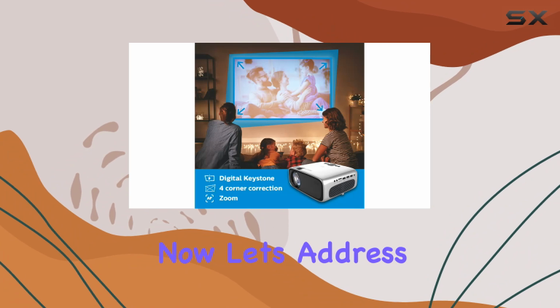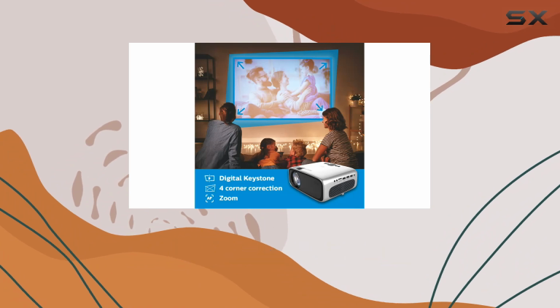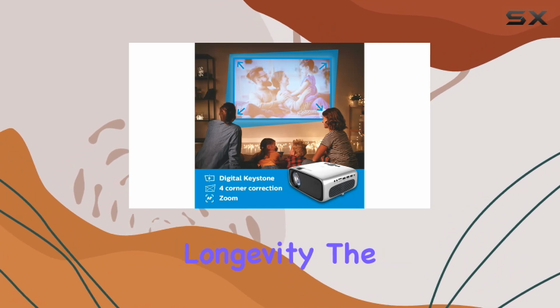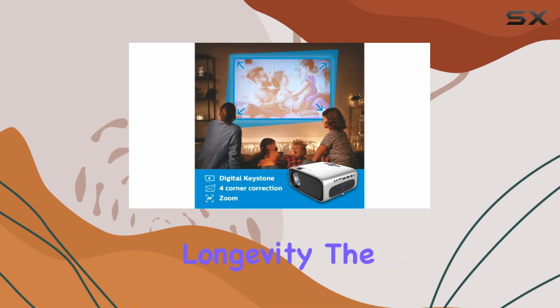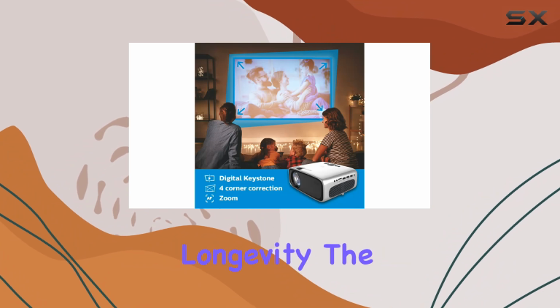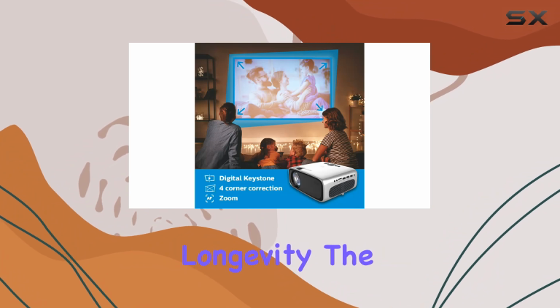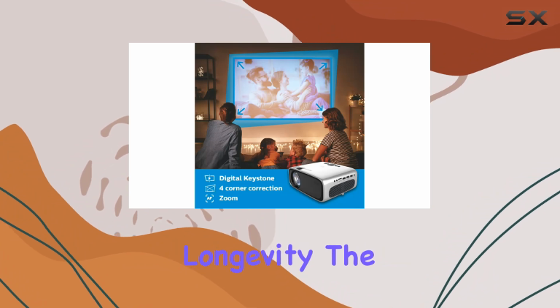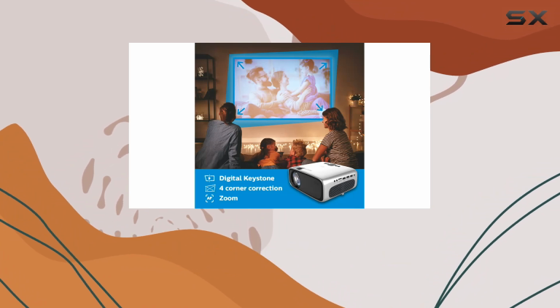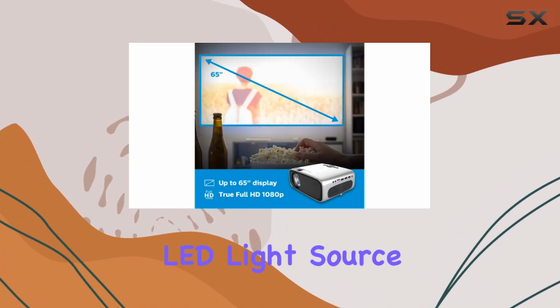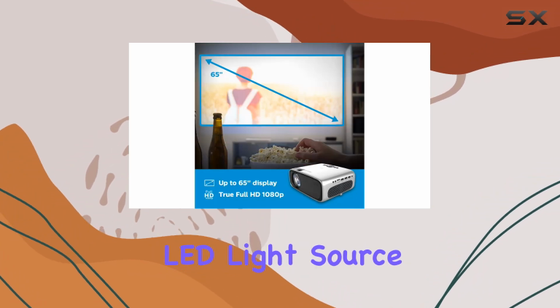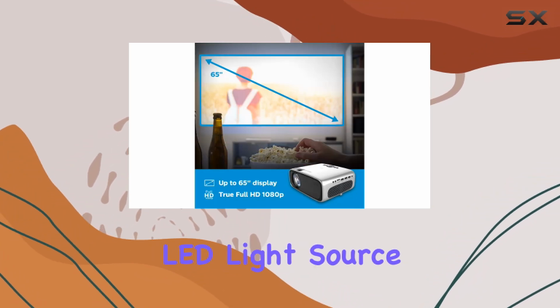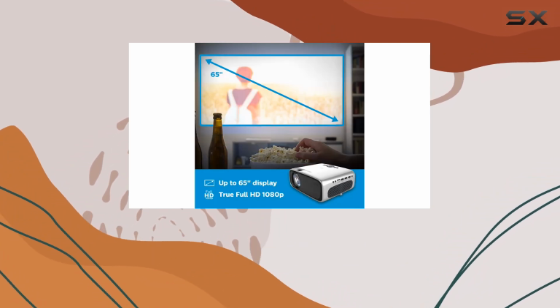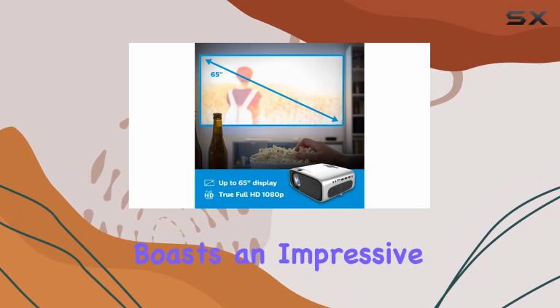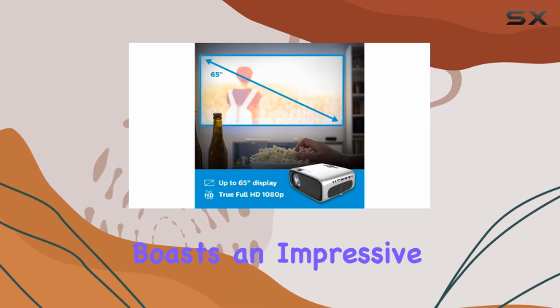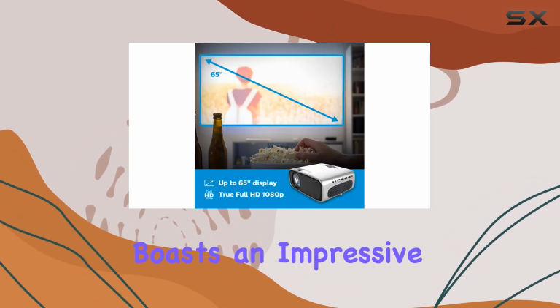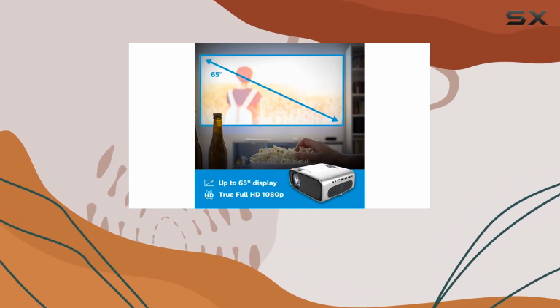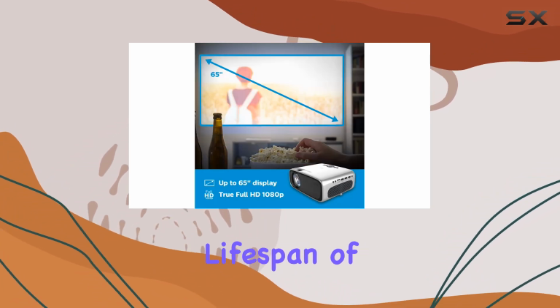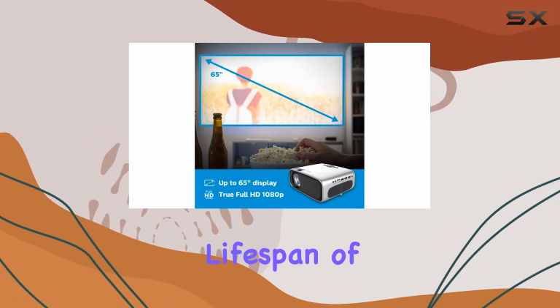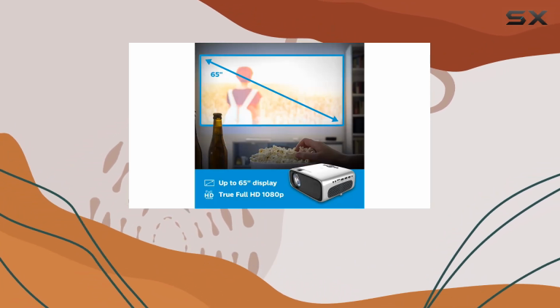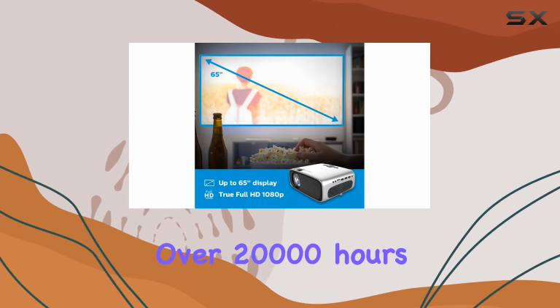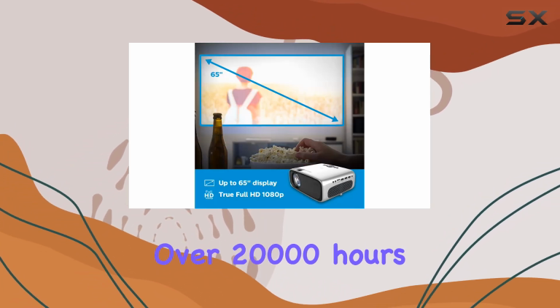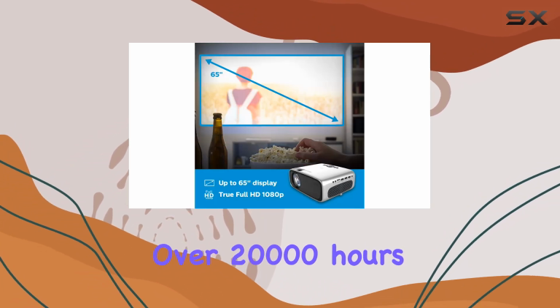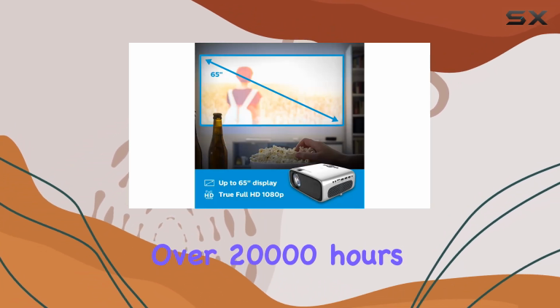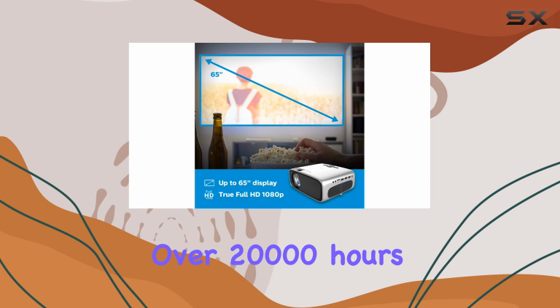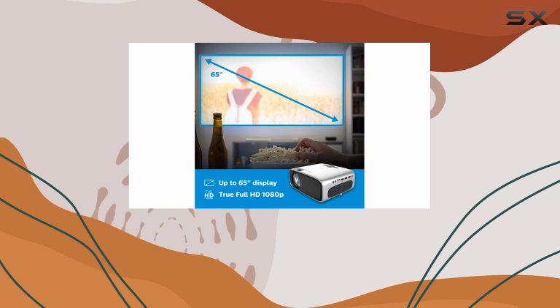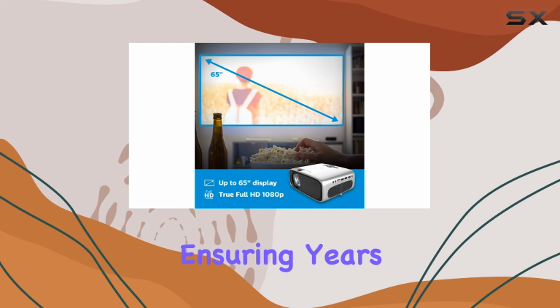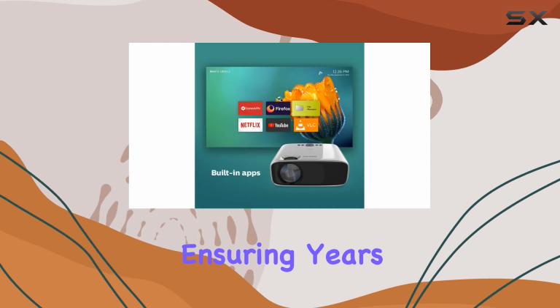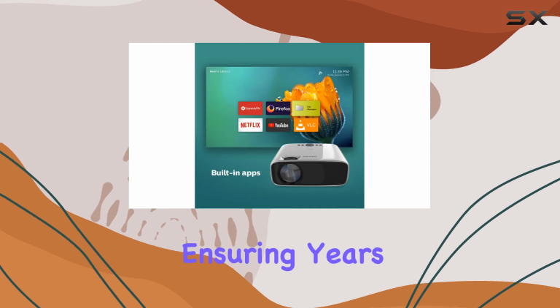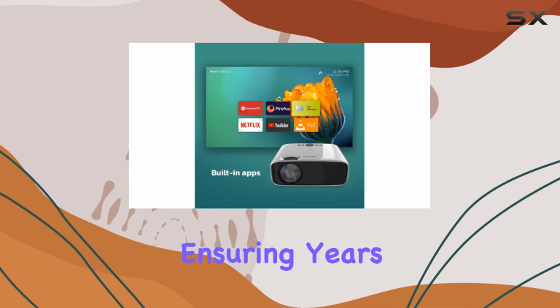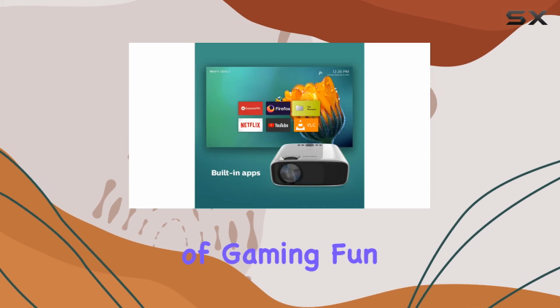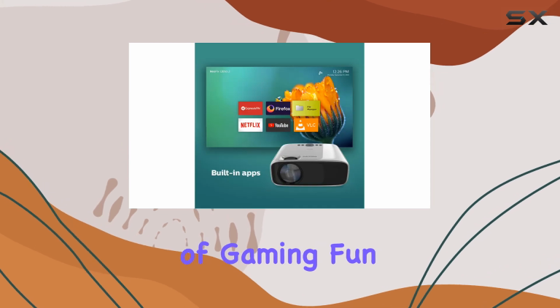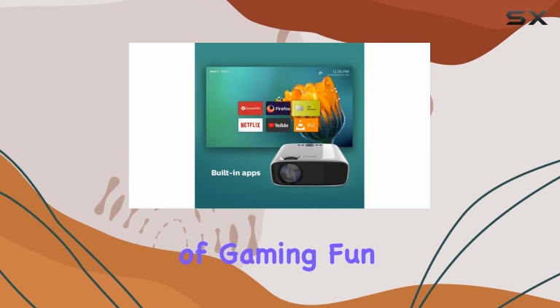Now let's address longevity. The LED light source boasts an impressive lifespan of over 20,000 hours, ensuring years of gaming fun without worrying about bulb replacements.